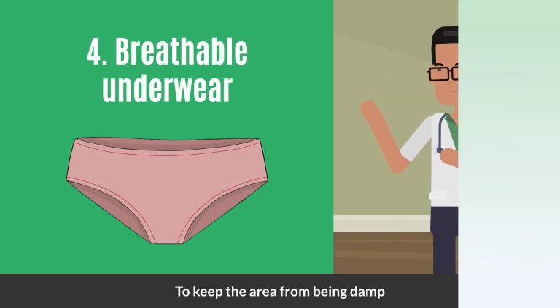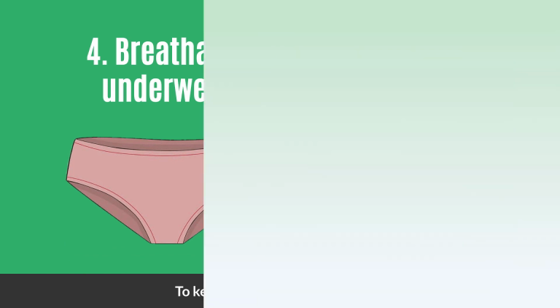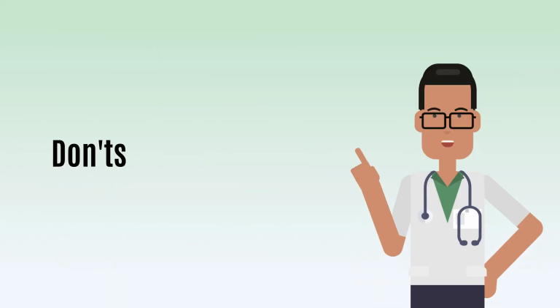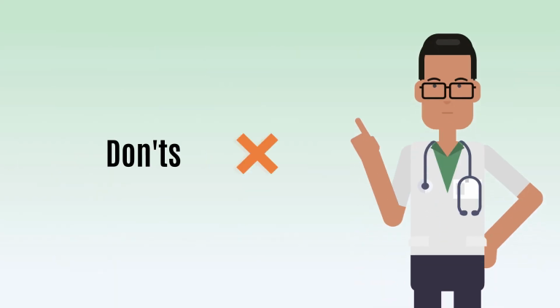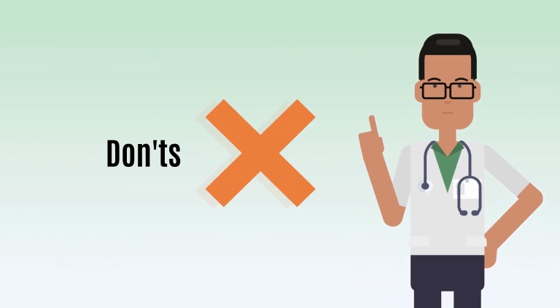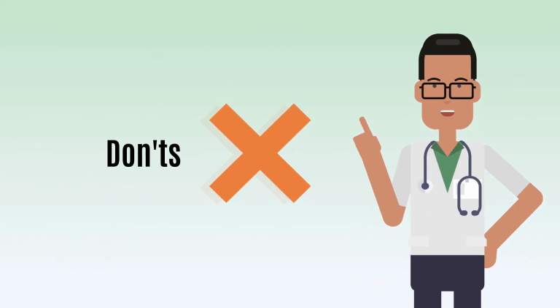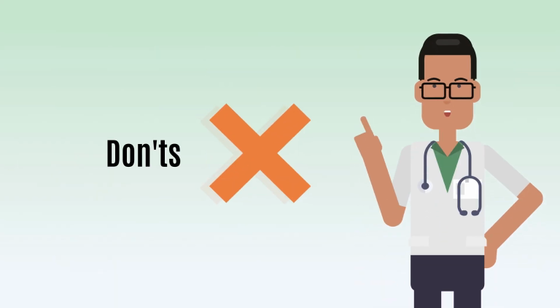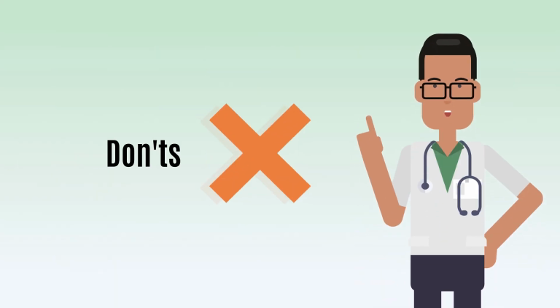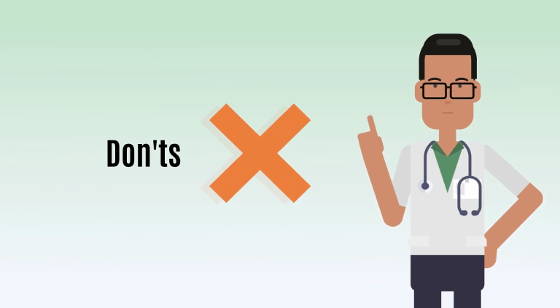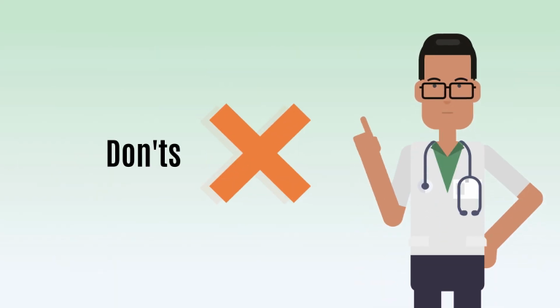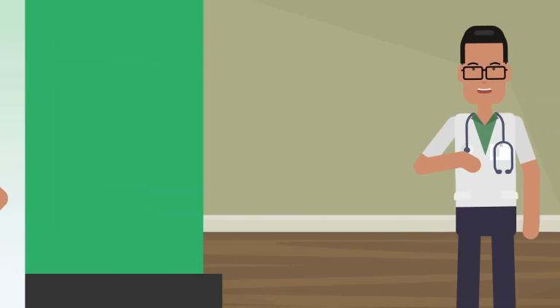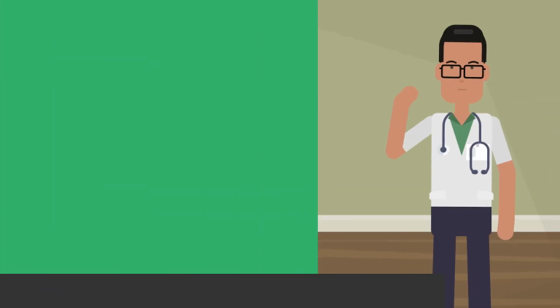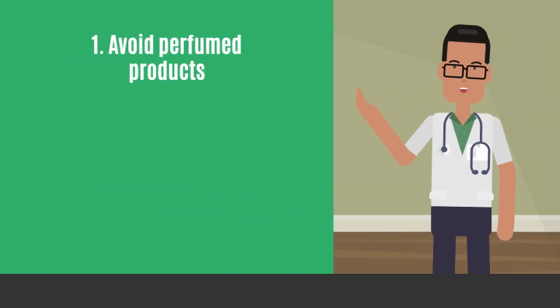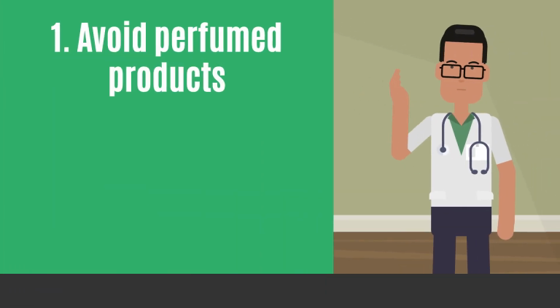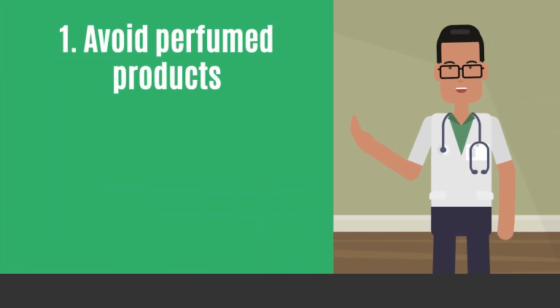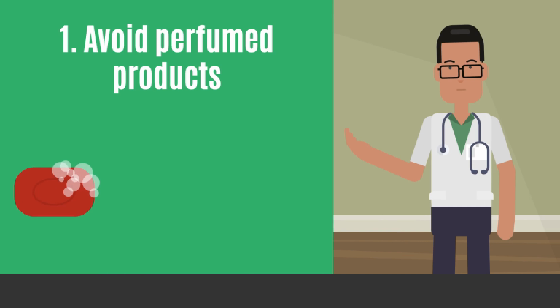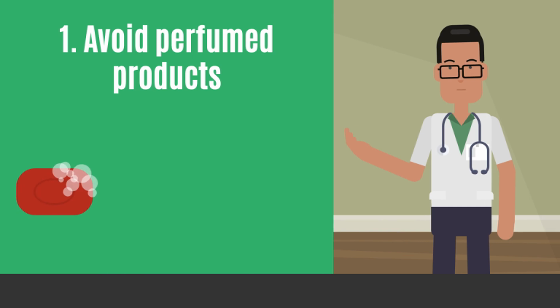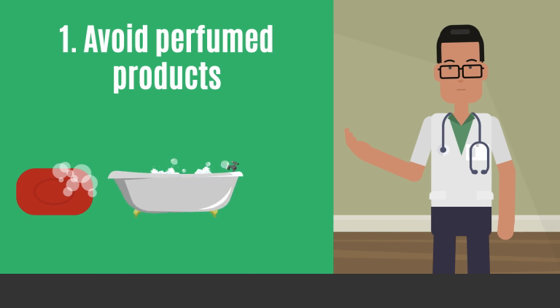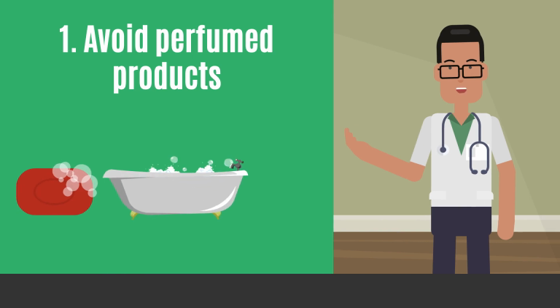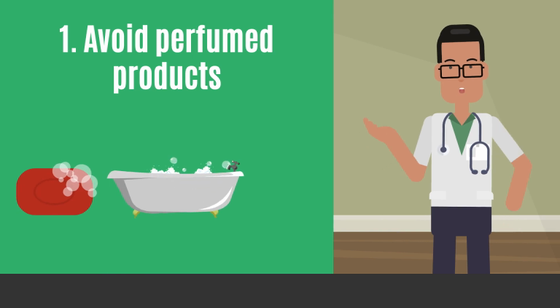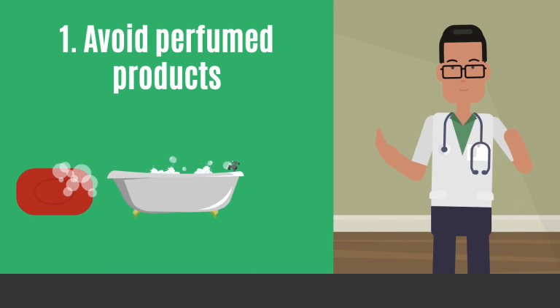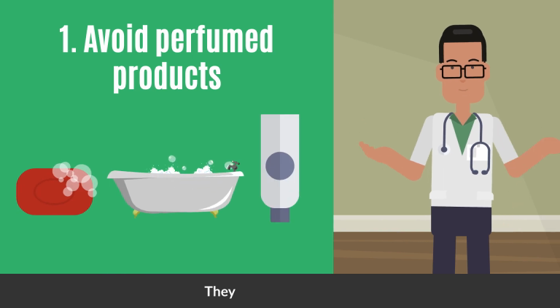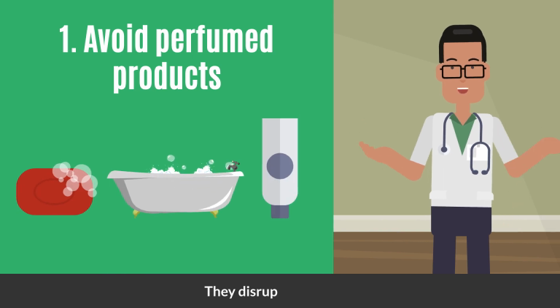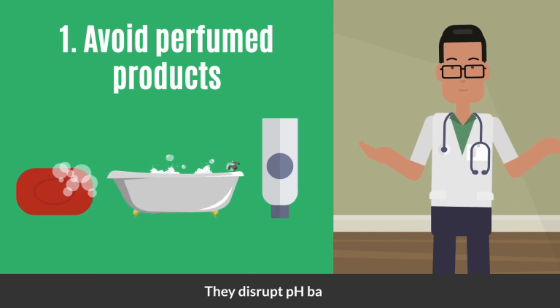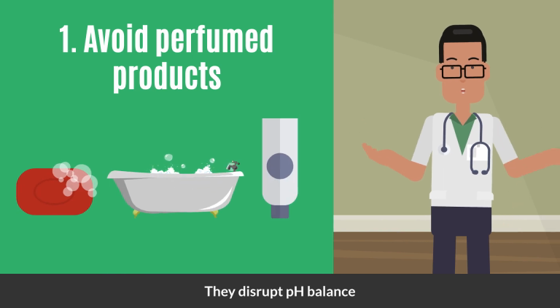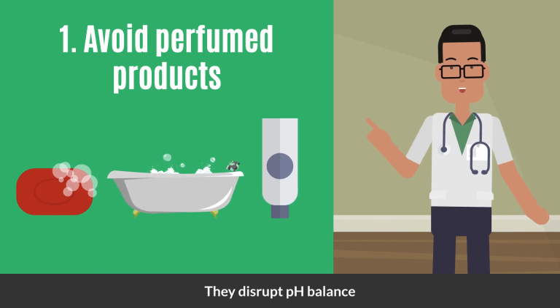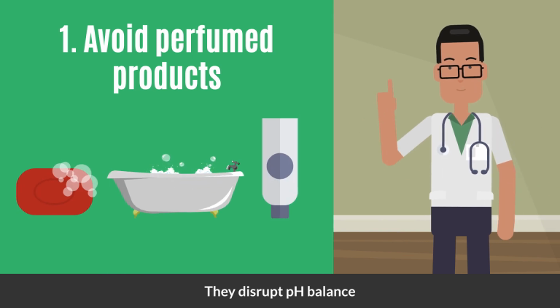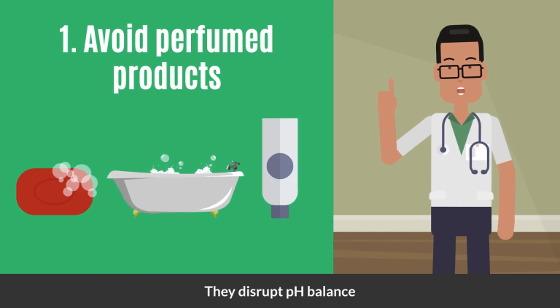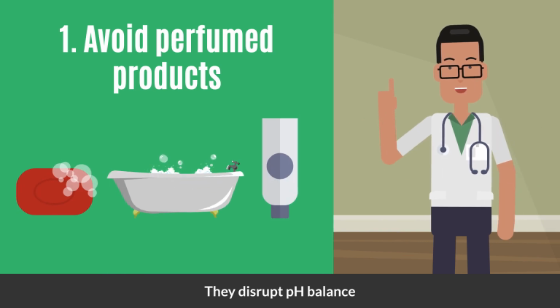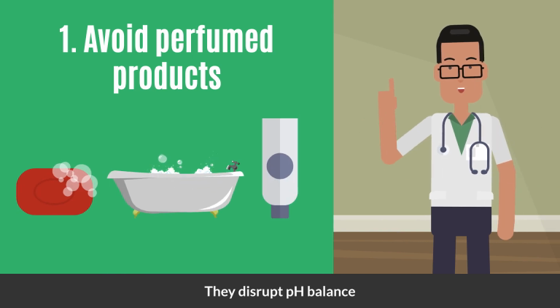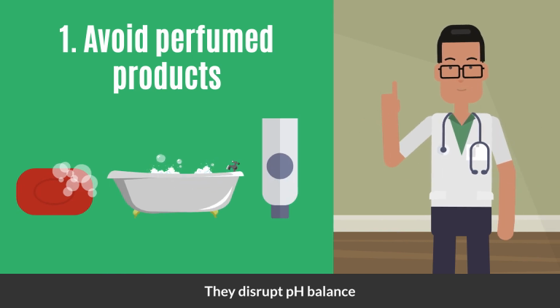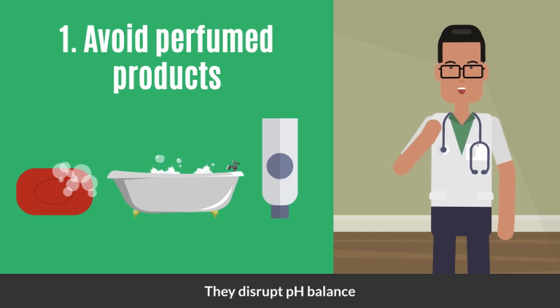Now let's talk about the don'ts. Avoid perfumed soaps, bubble baths, and scented shower gels — they disrupt pH balance.